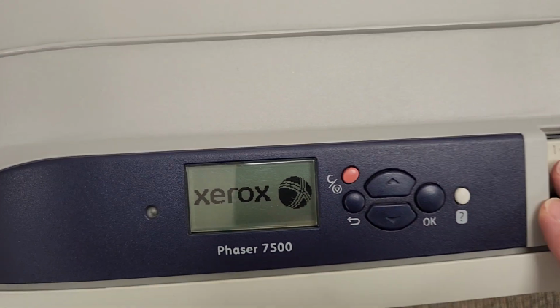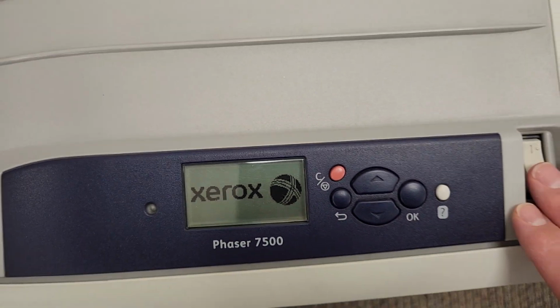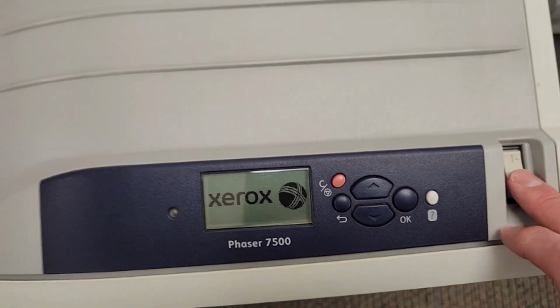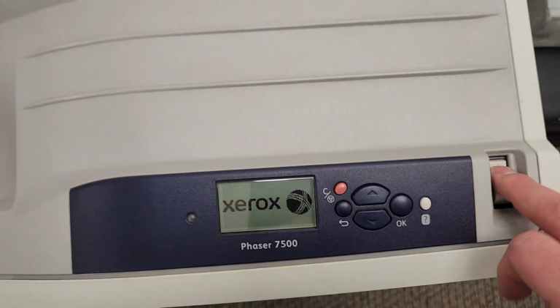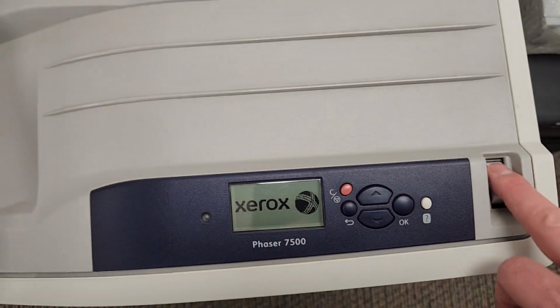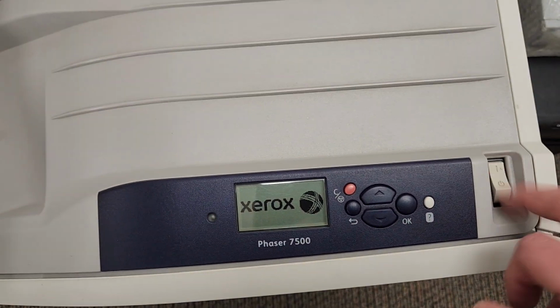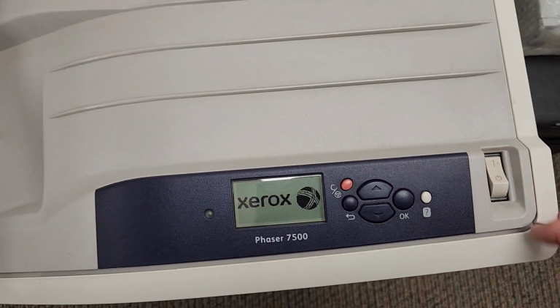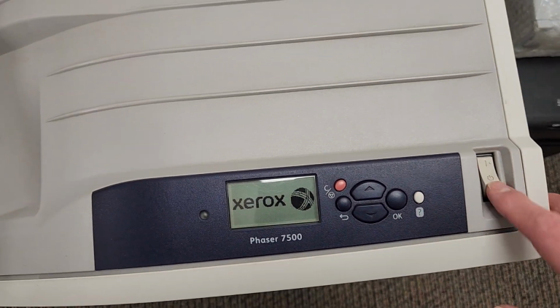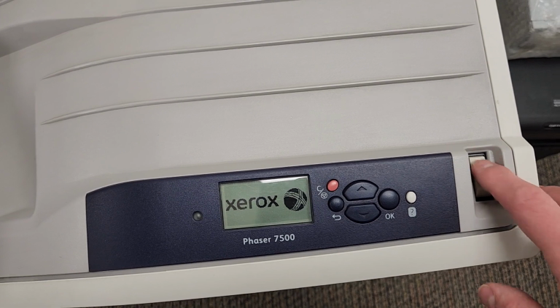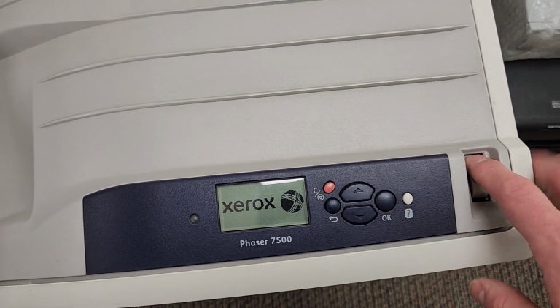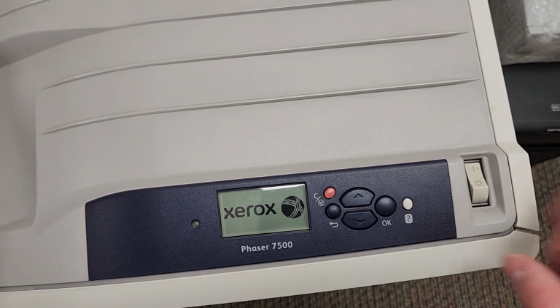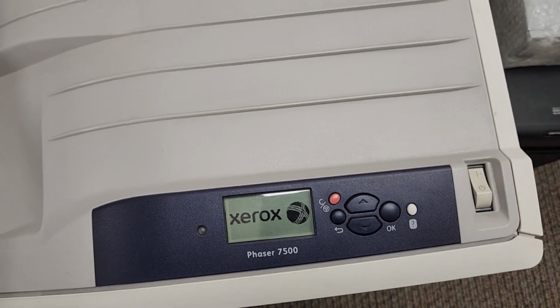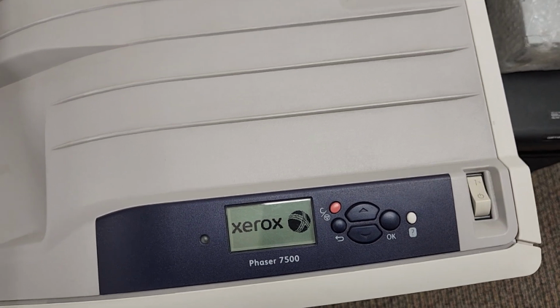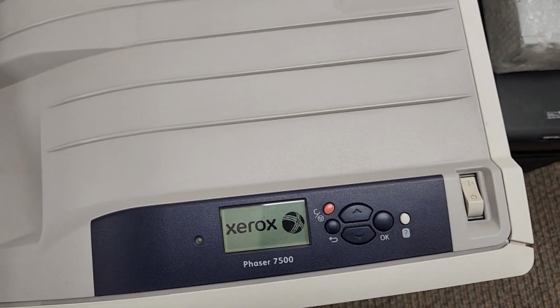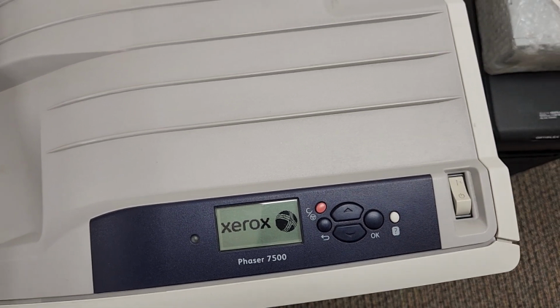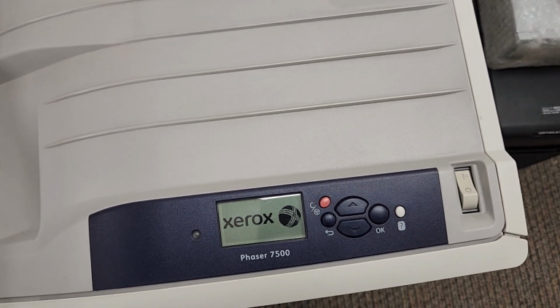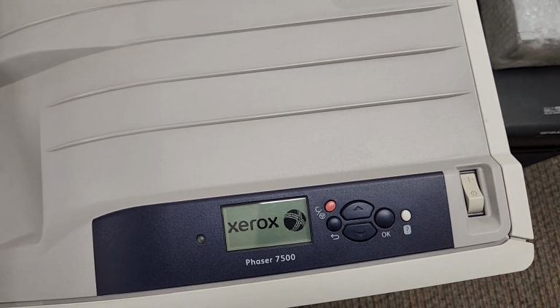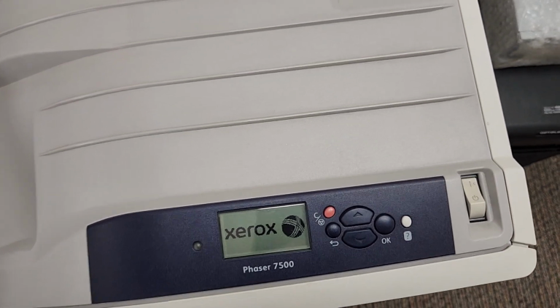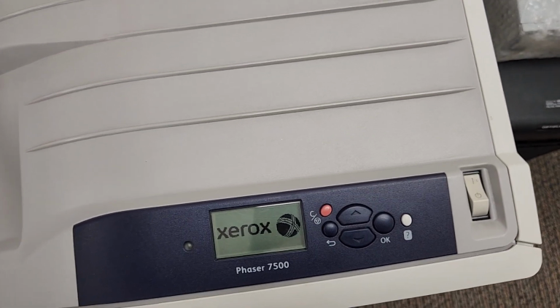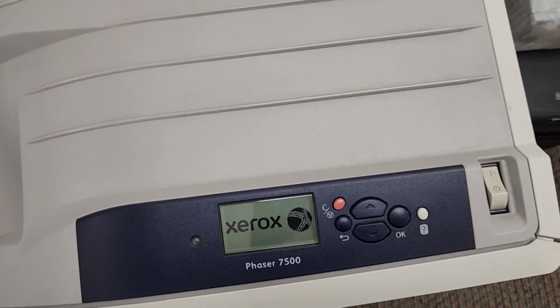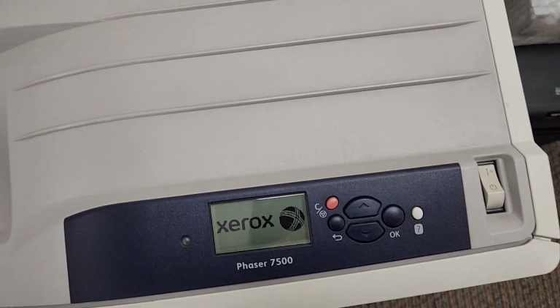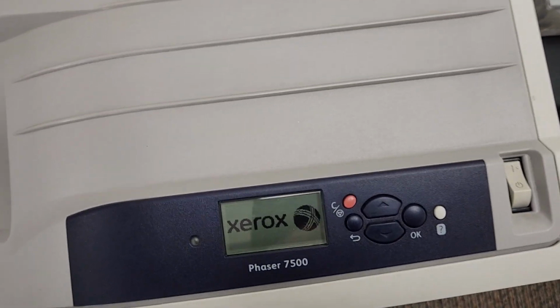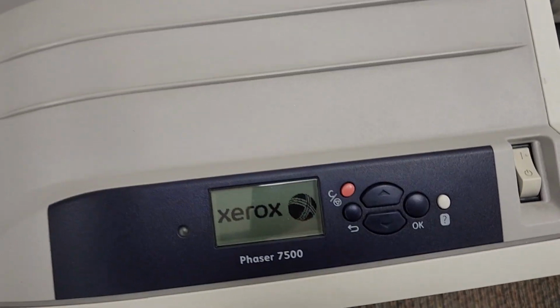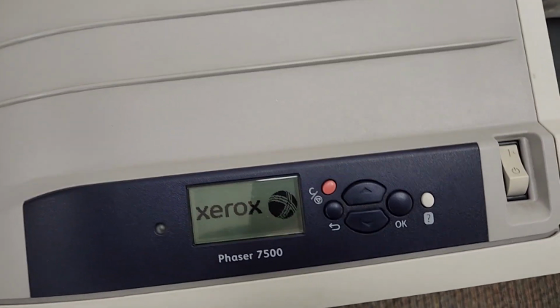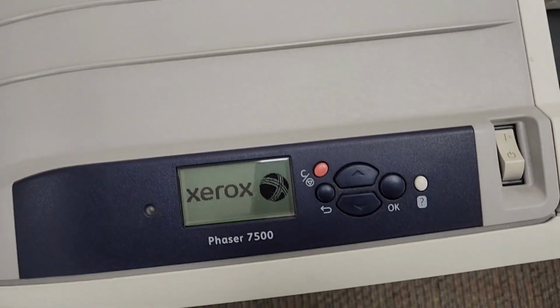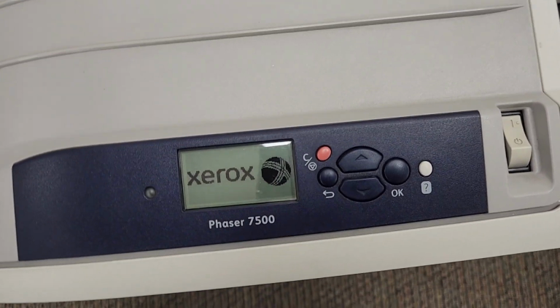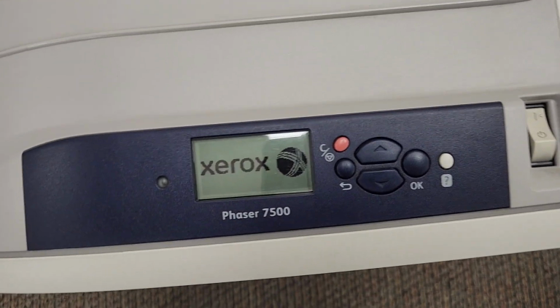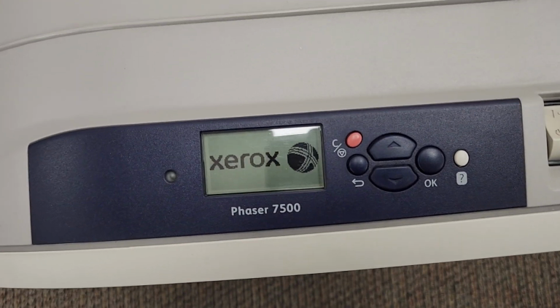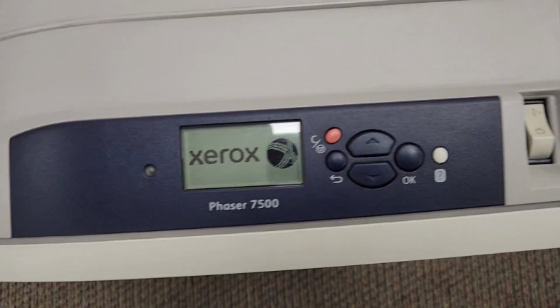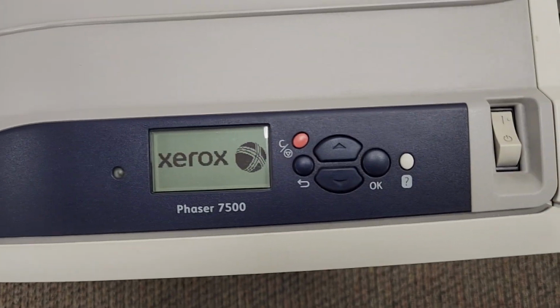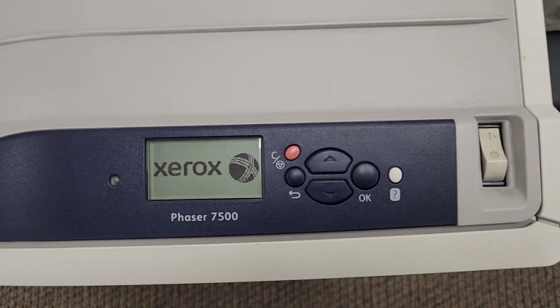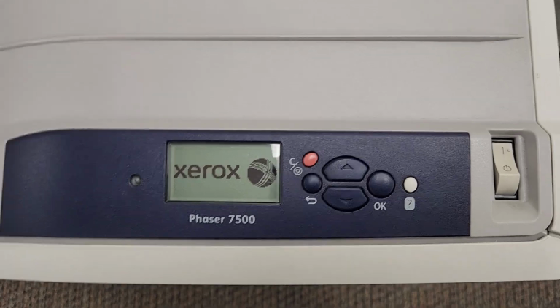I'm going to go ahead and turn this on — it's already on, we left it on. Just left it on the power button.